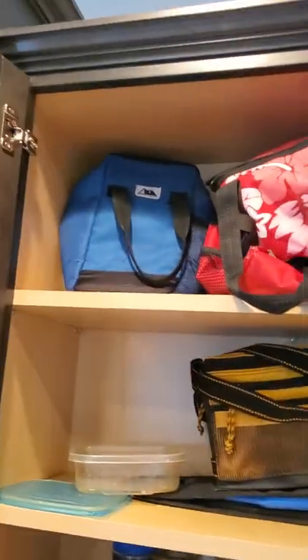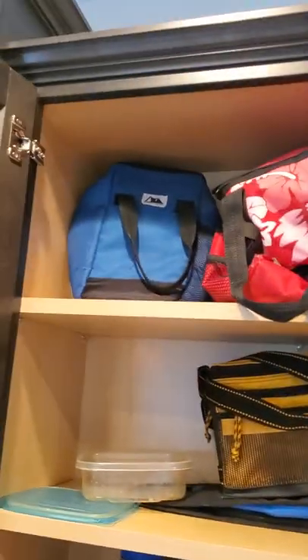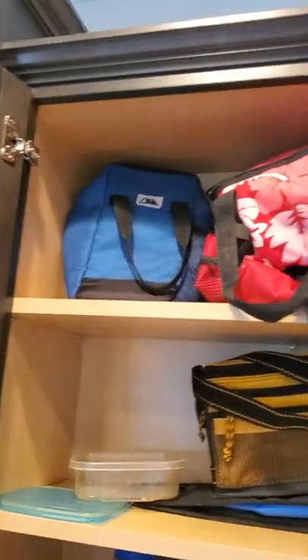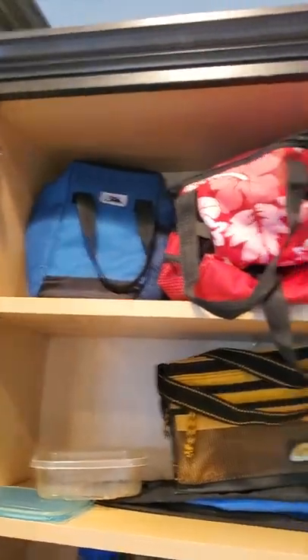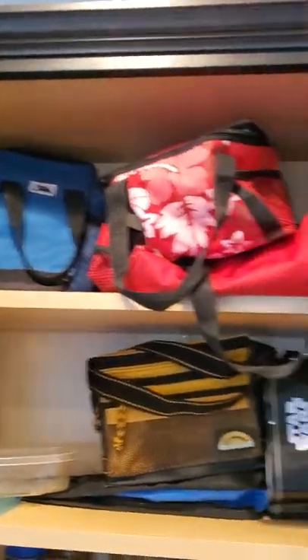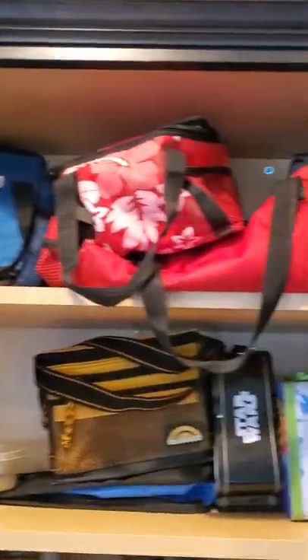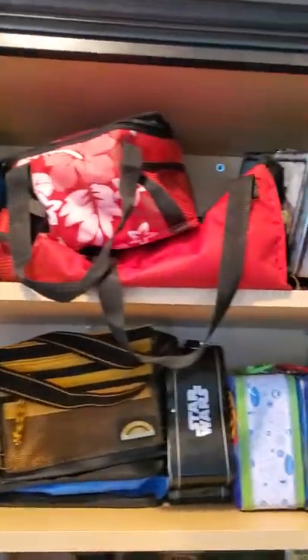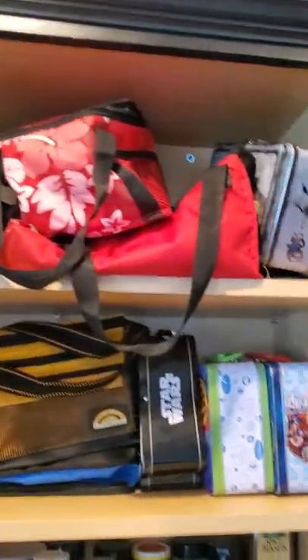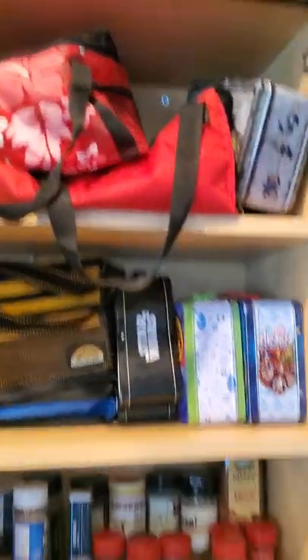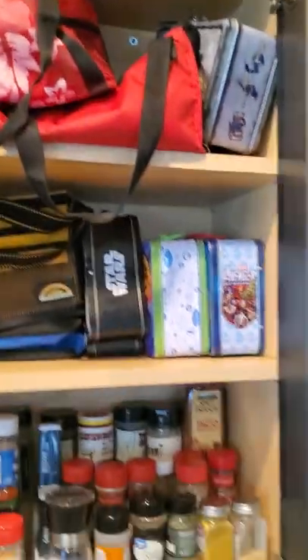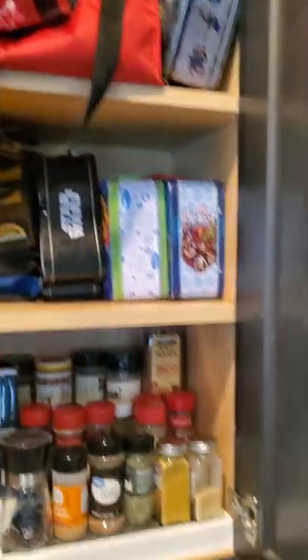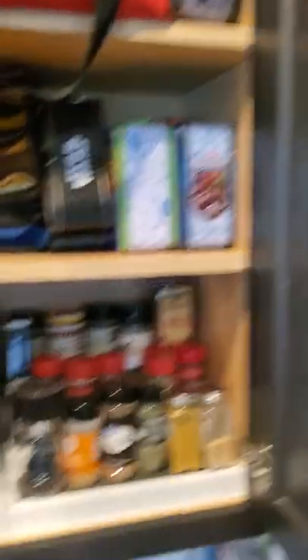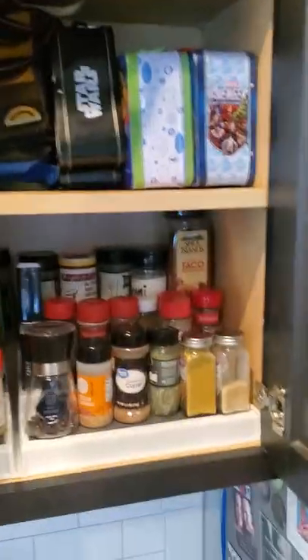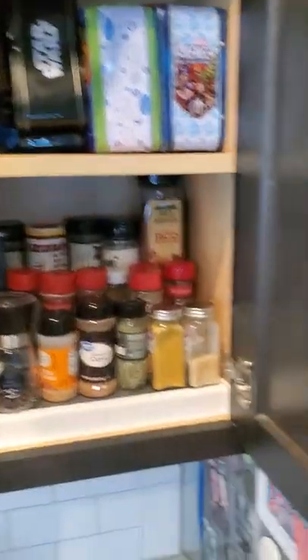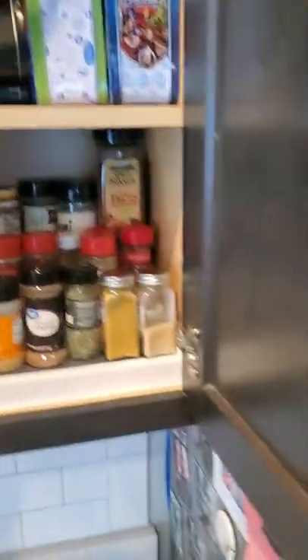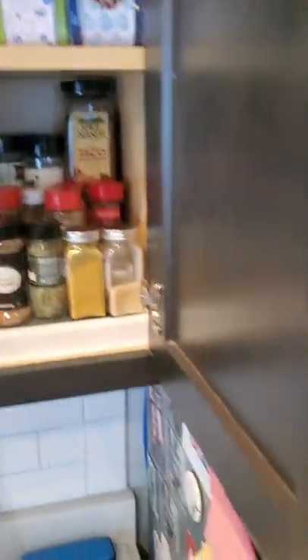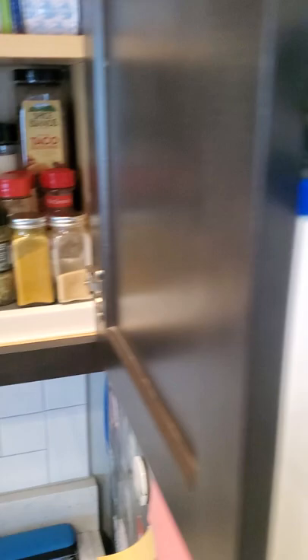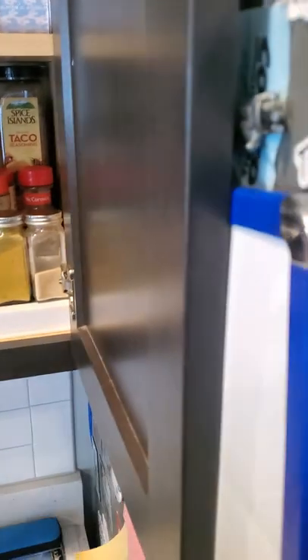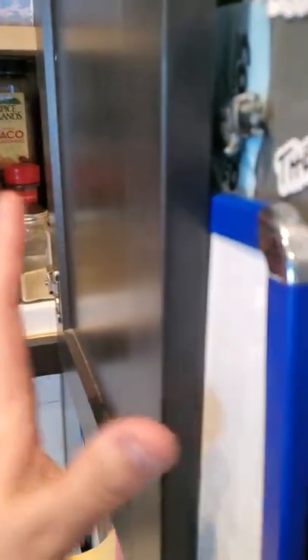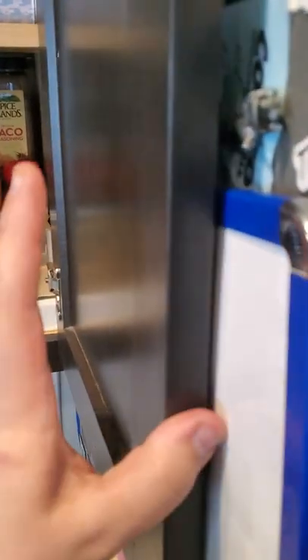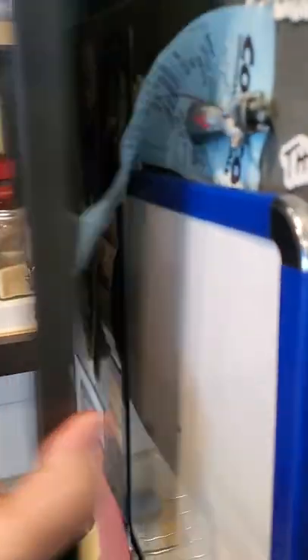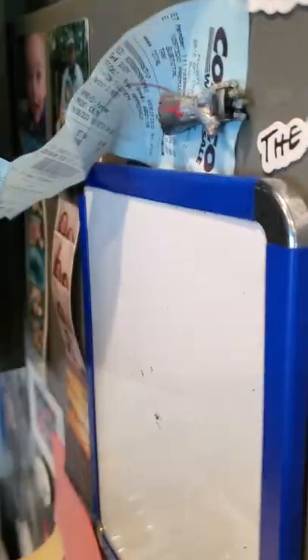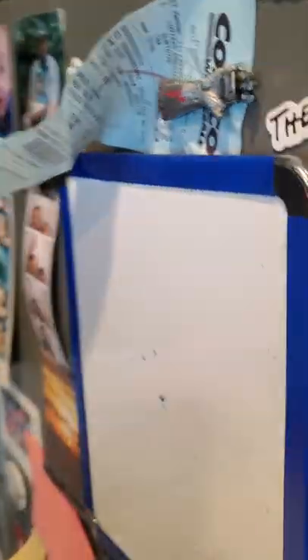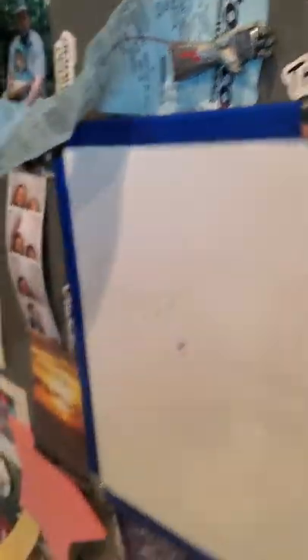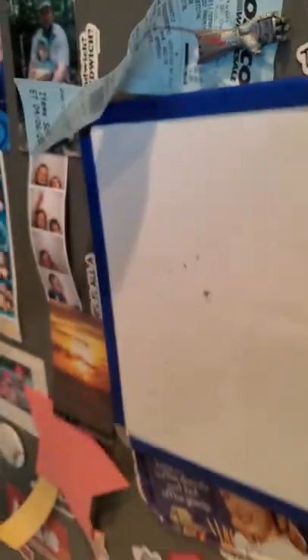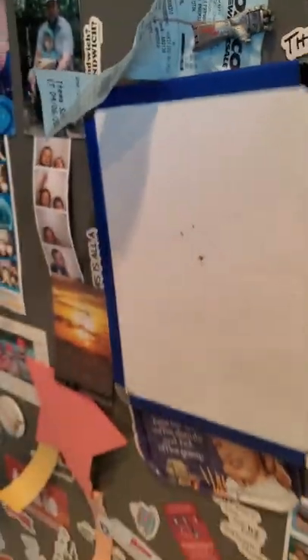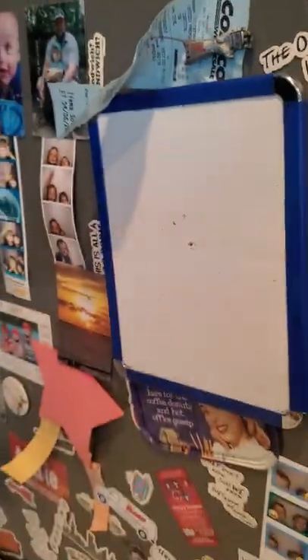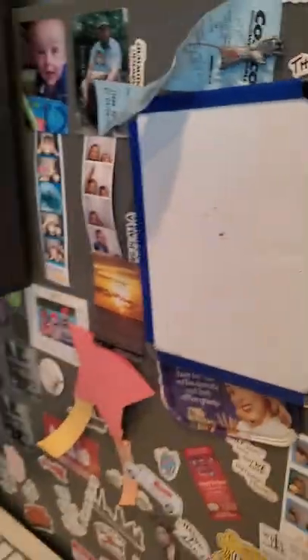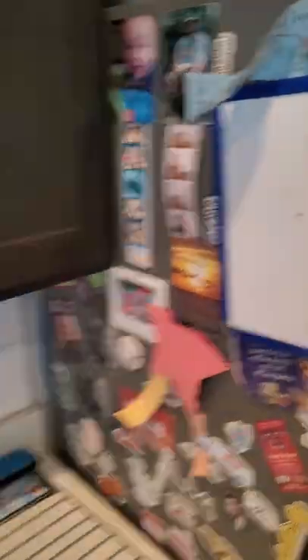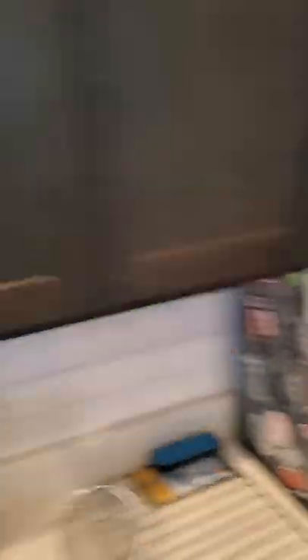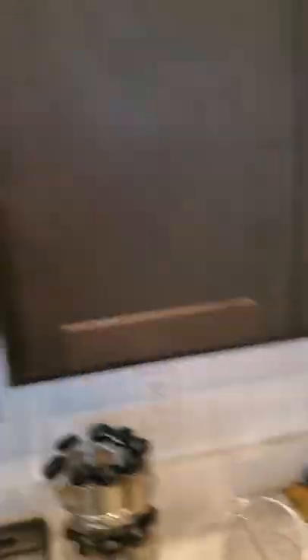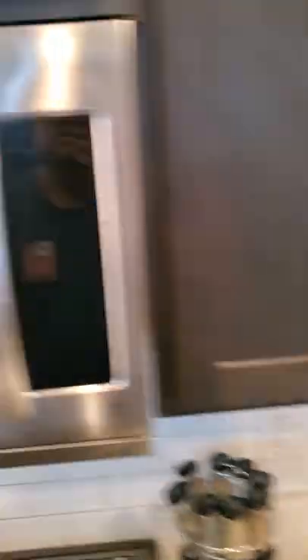And some lunchboxes and stuff. And our fridge — that's not part of this.